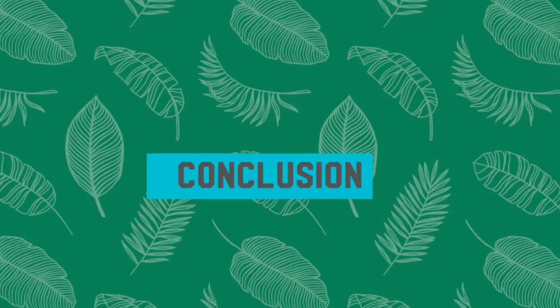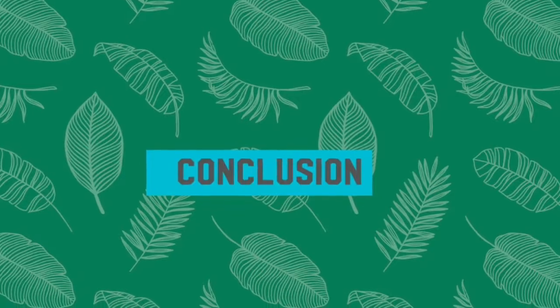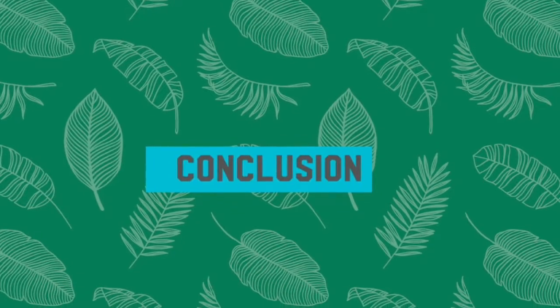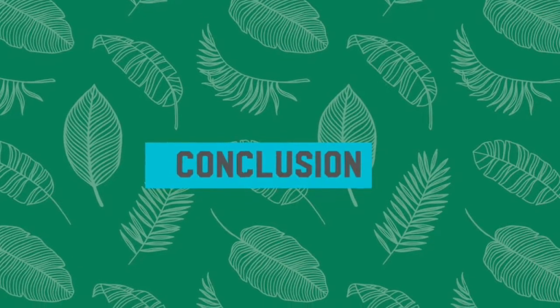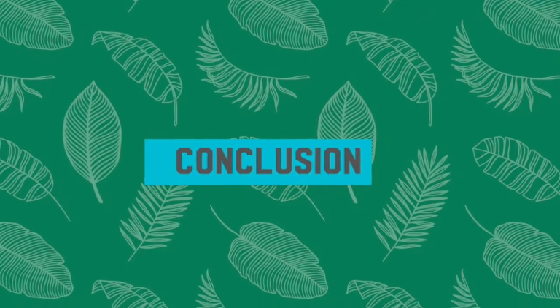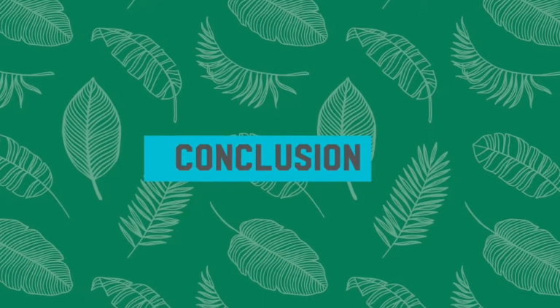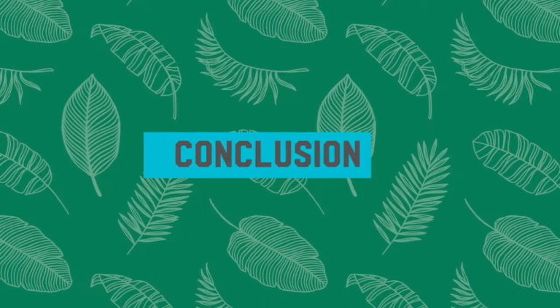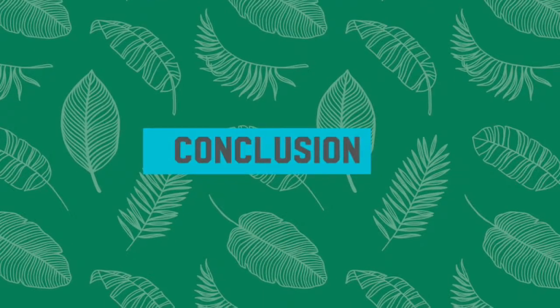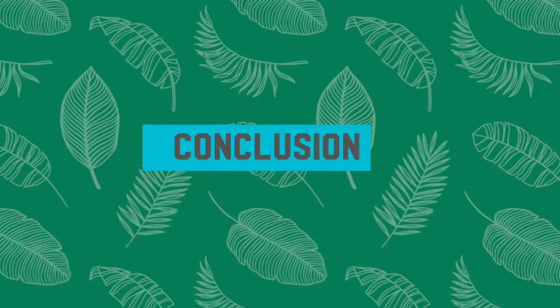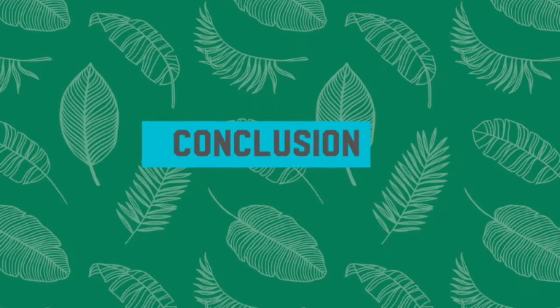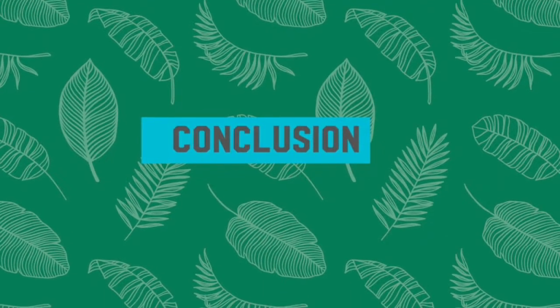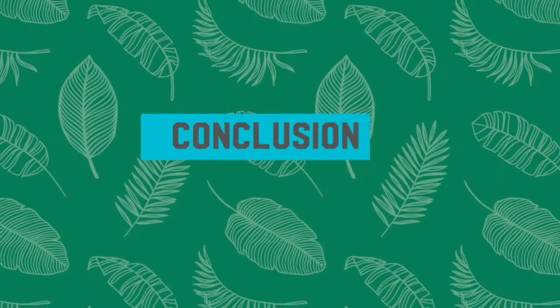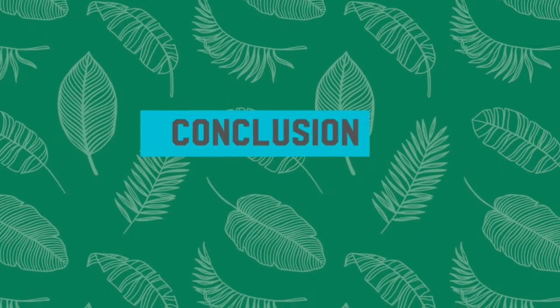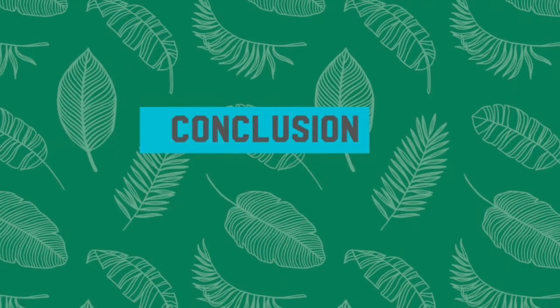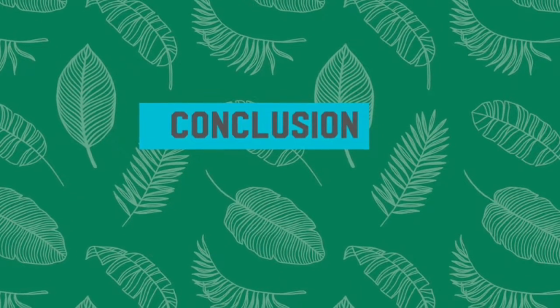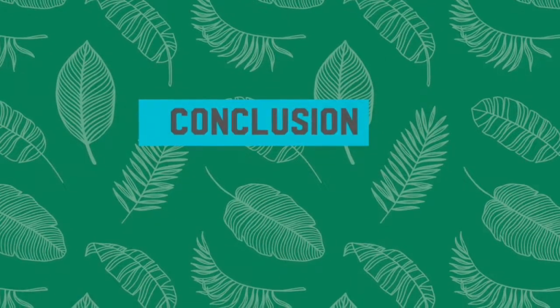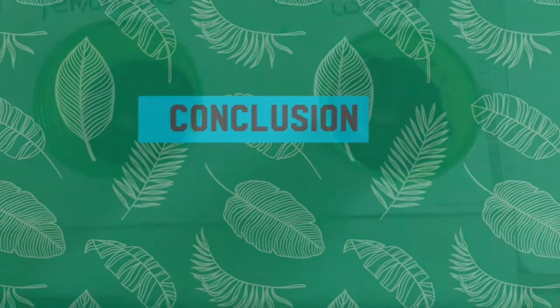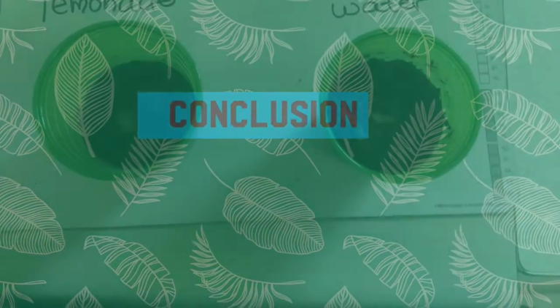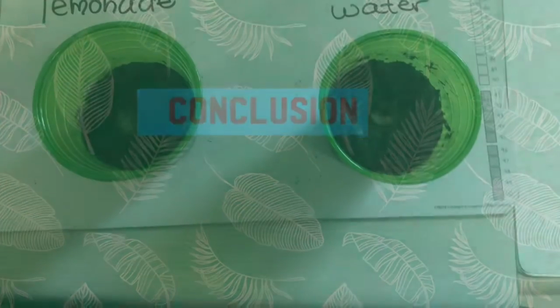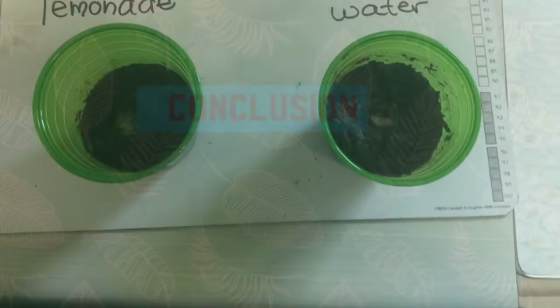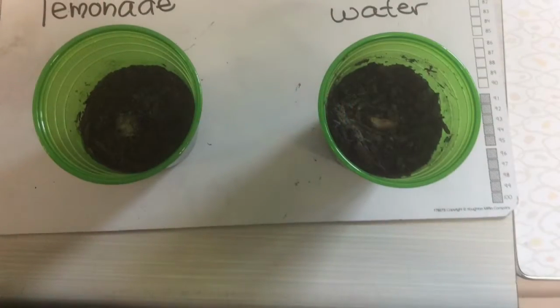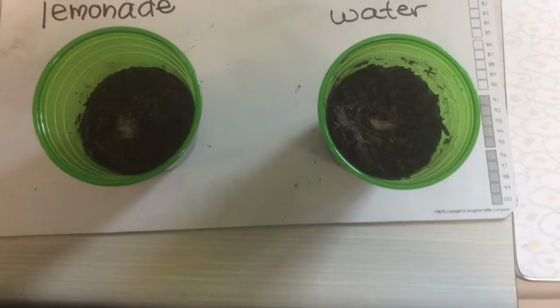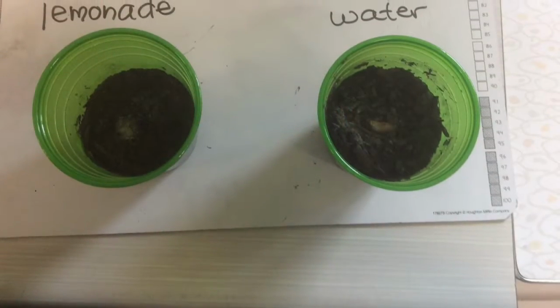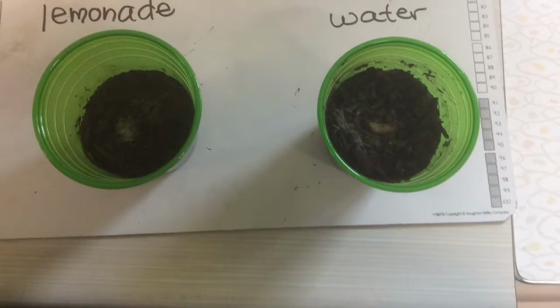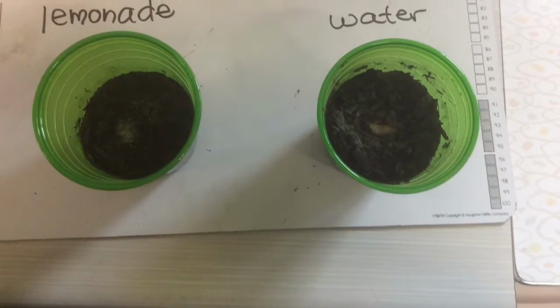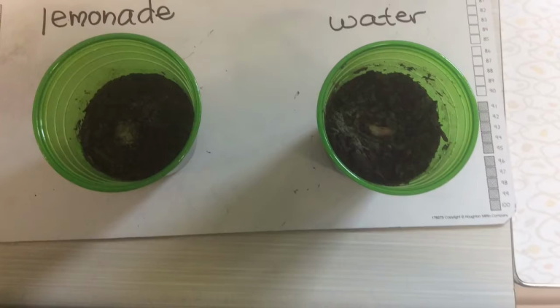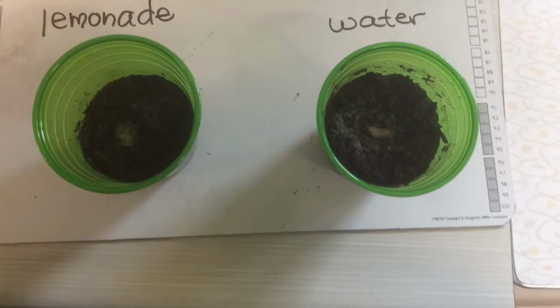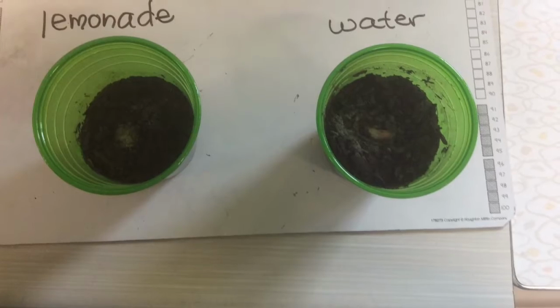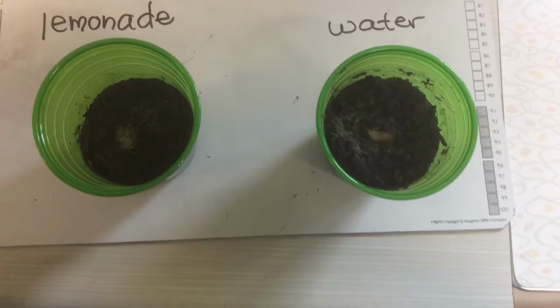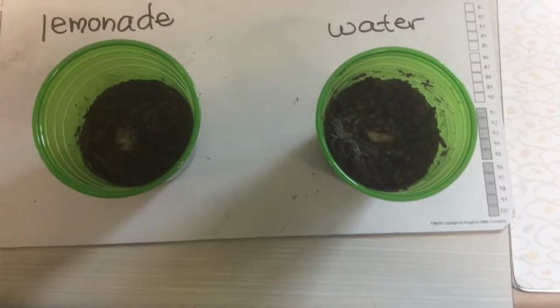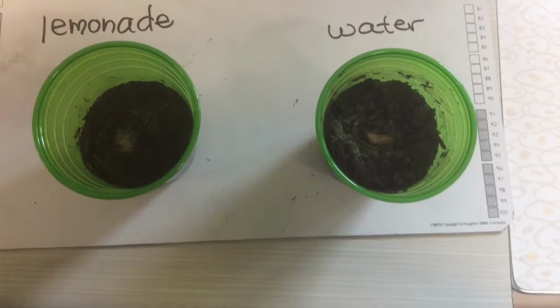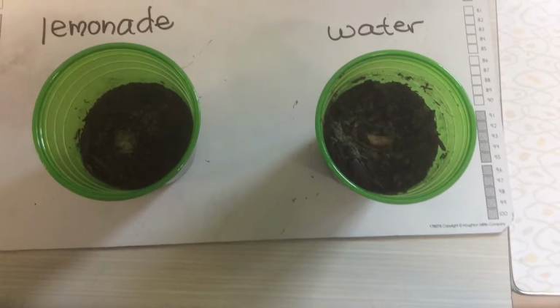Conclusion: the bean plant didn't grow because the lemonade had too much sugar and chemicals.